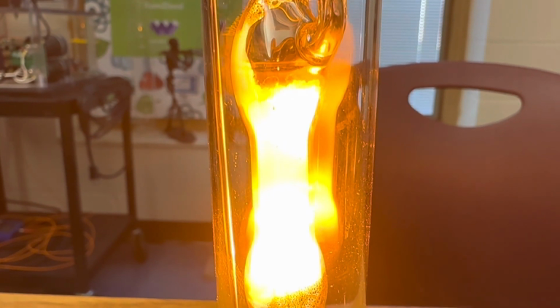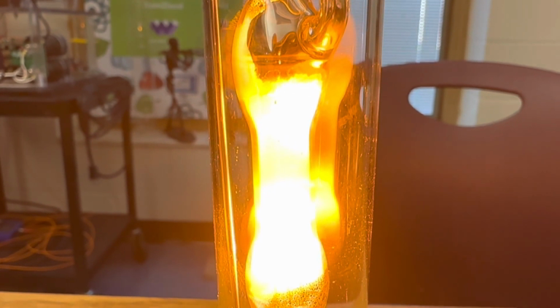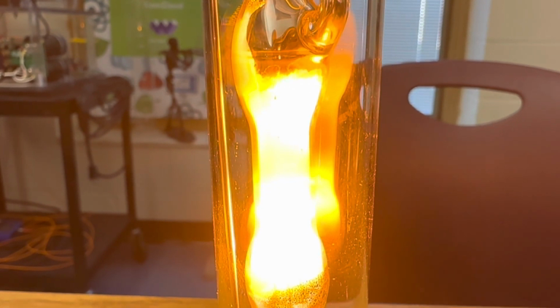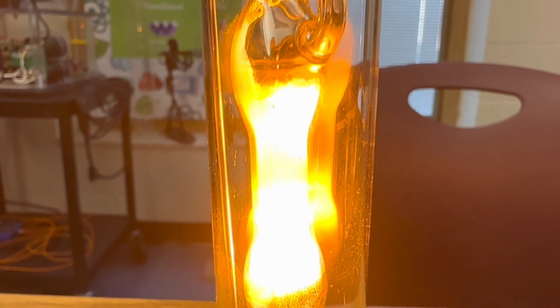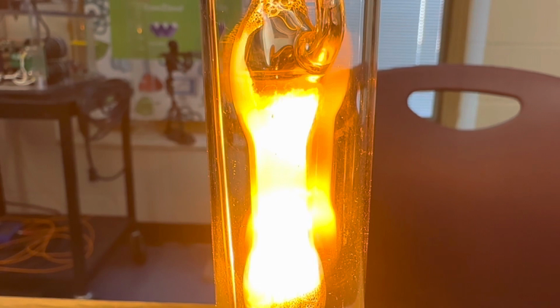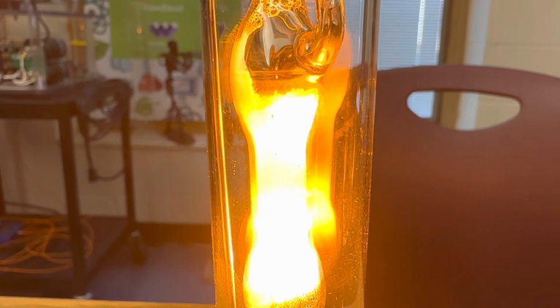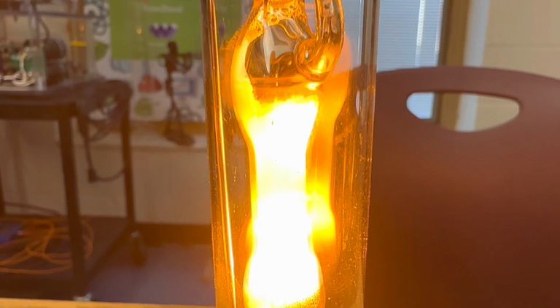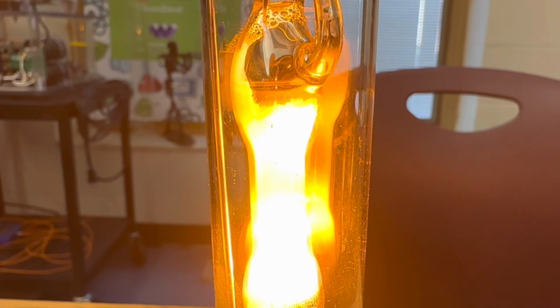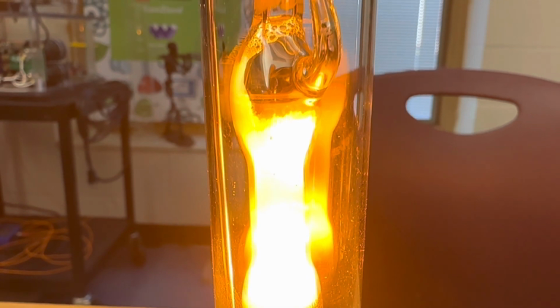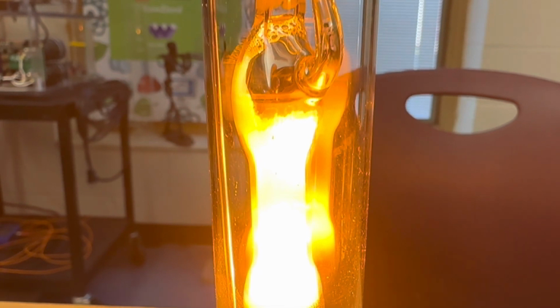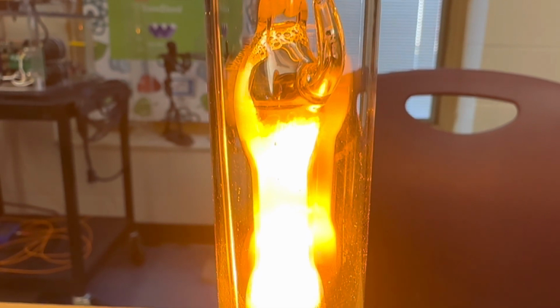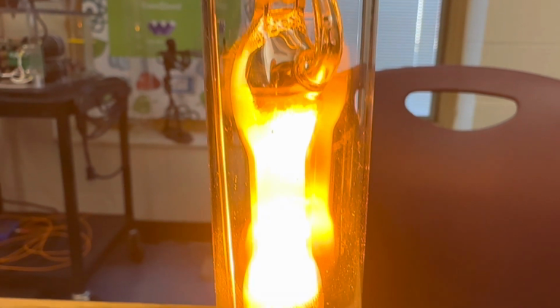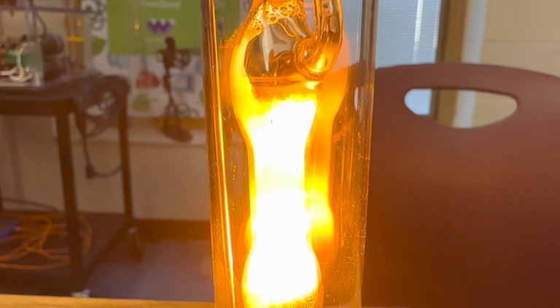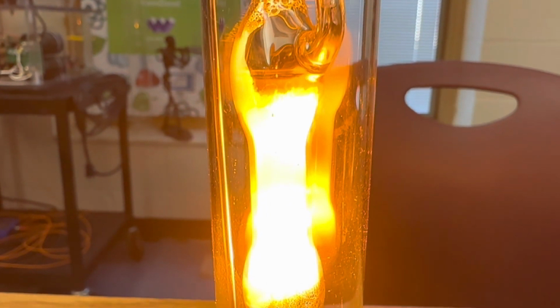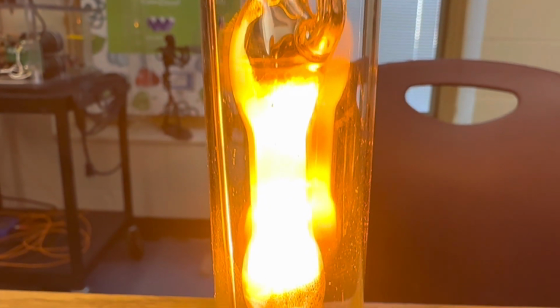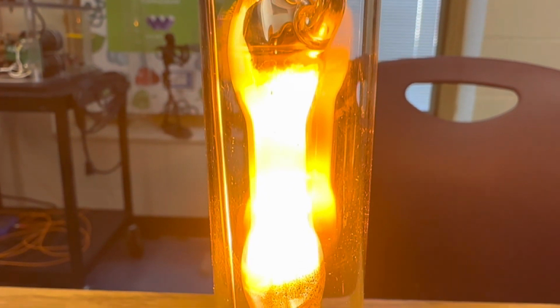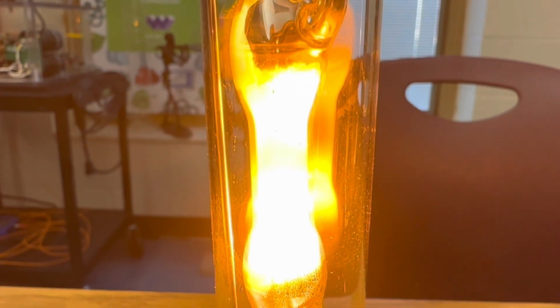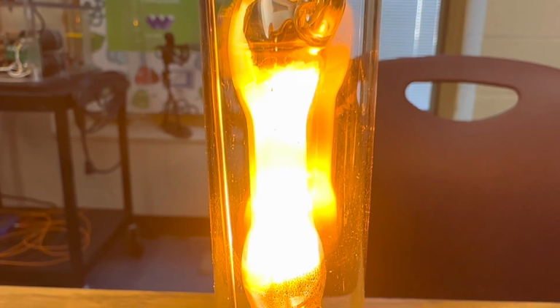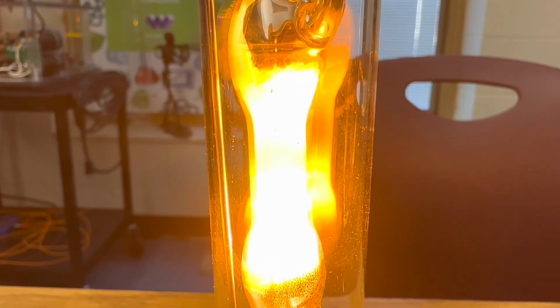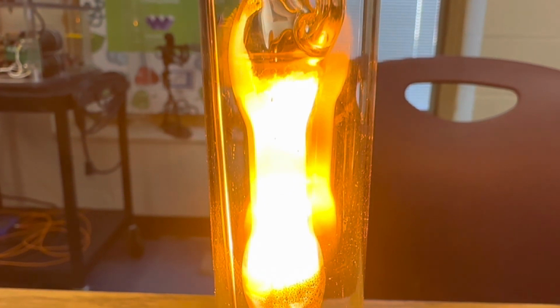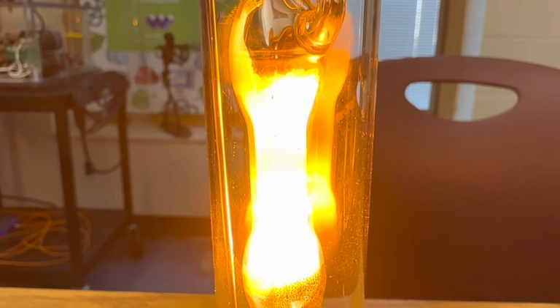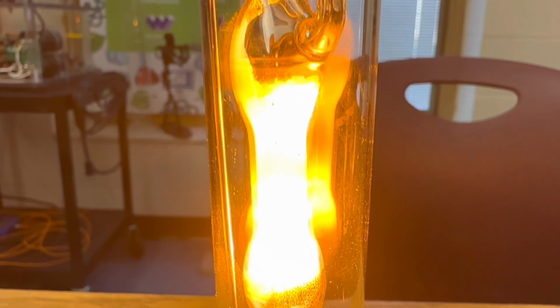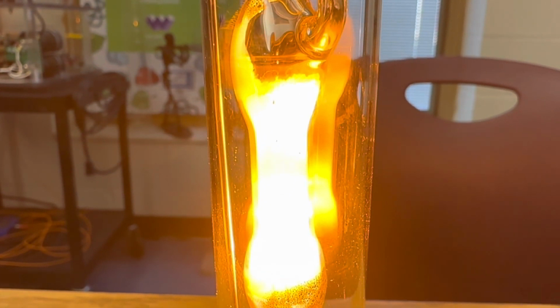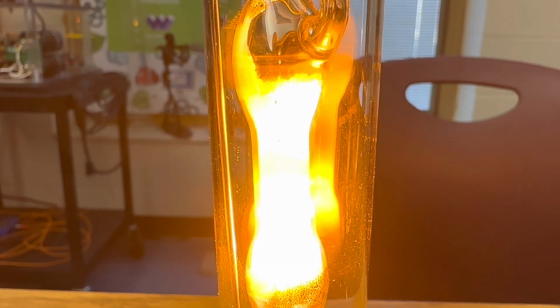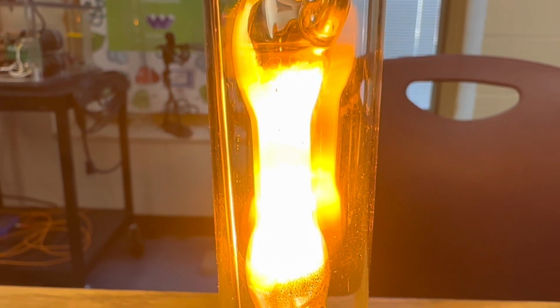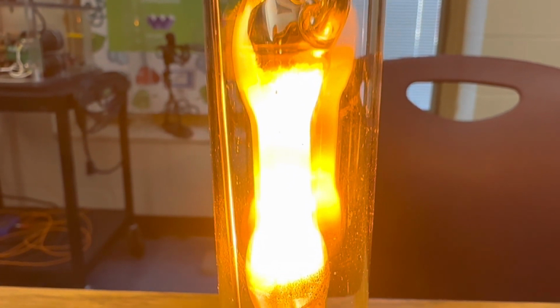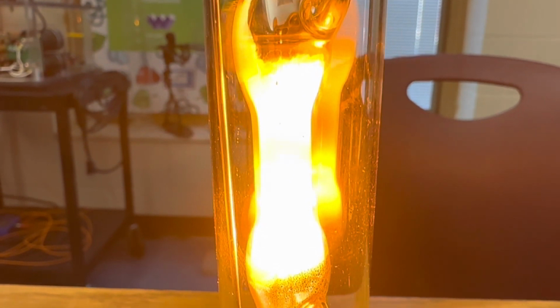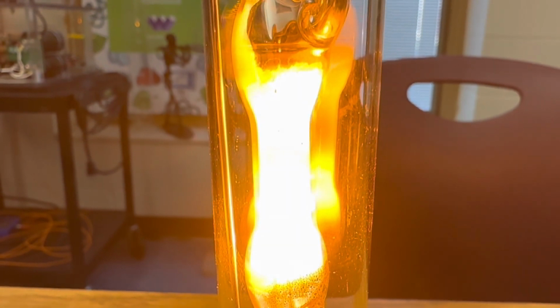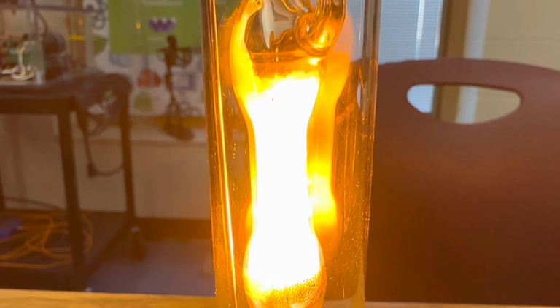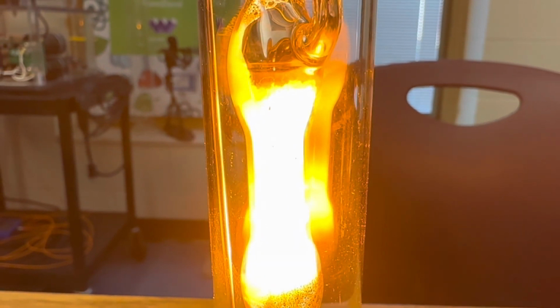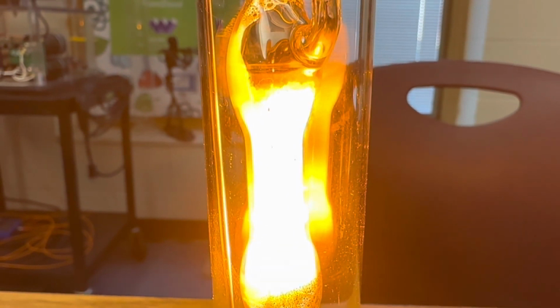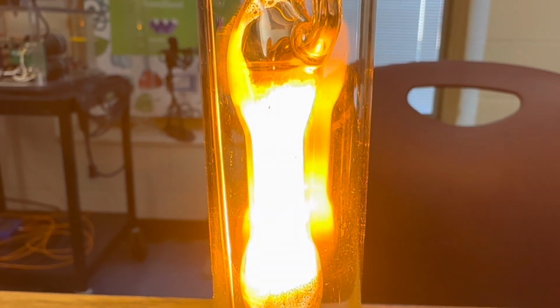Look how bright it's getting as it warms up. Just beautiful.